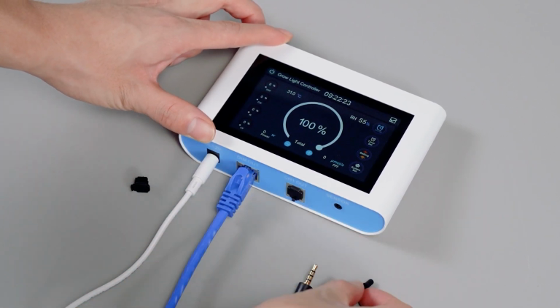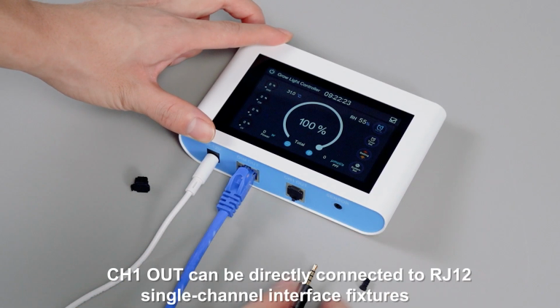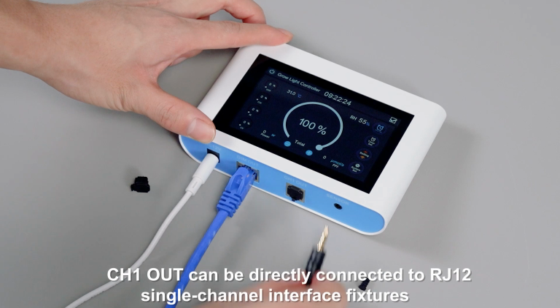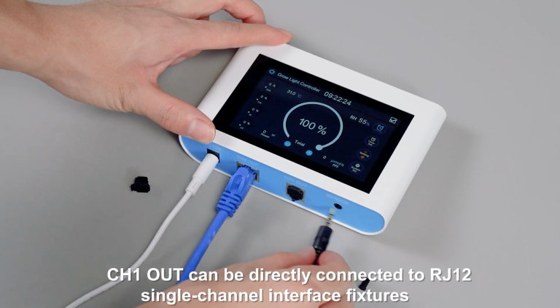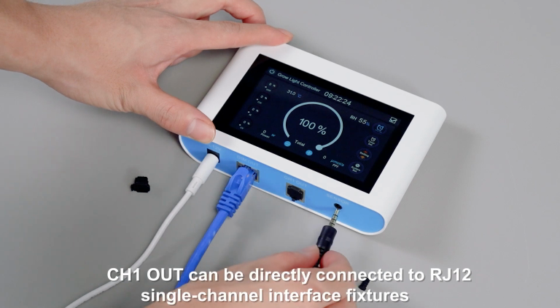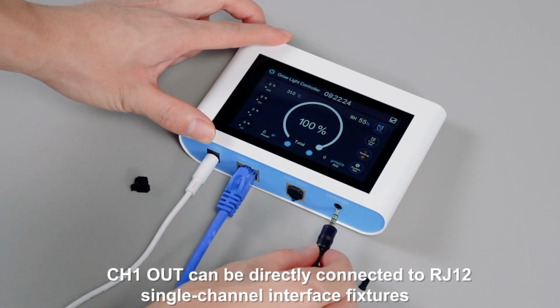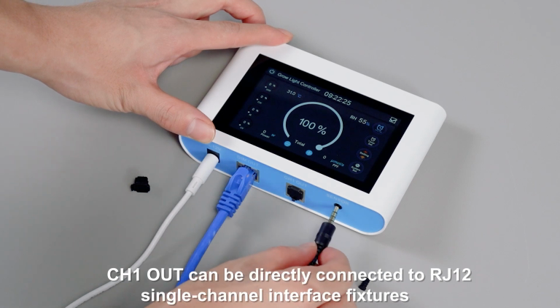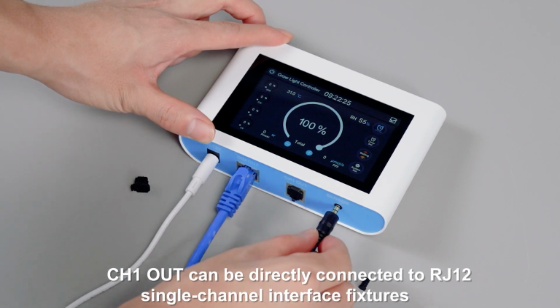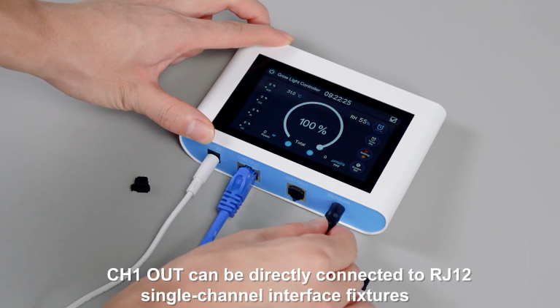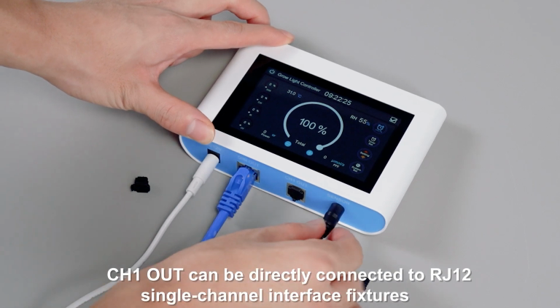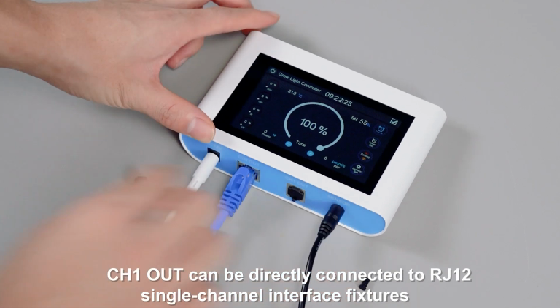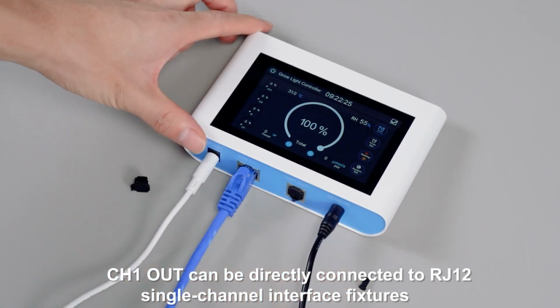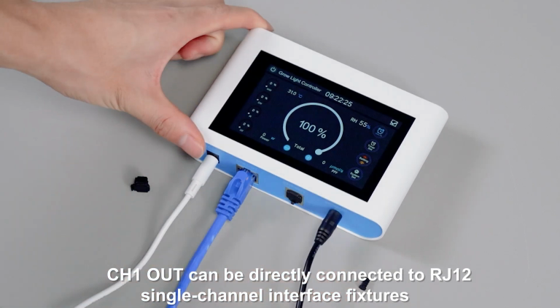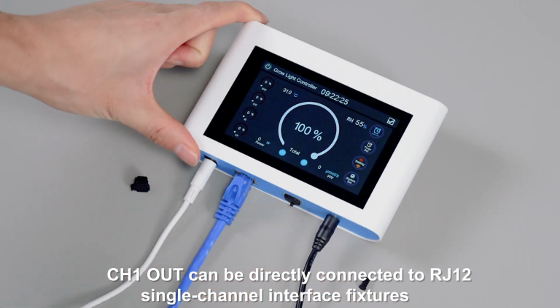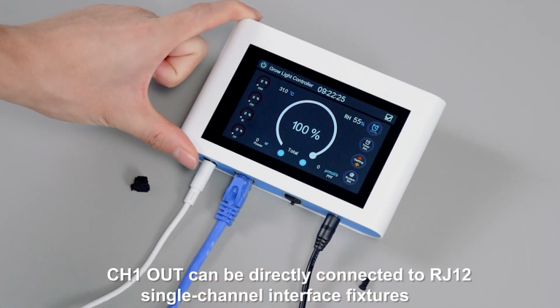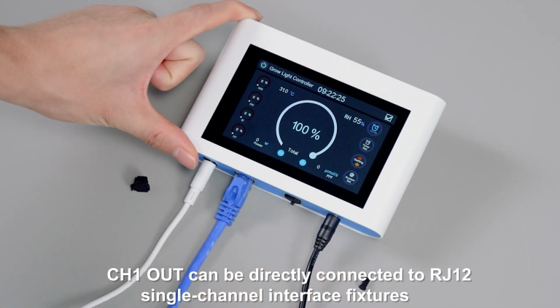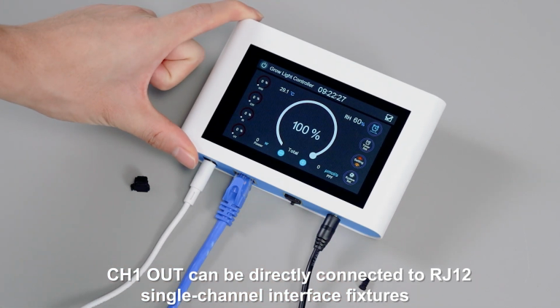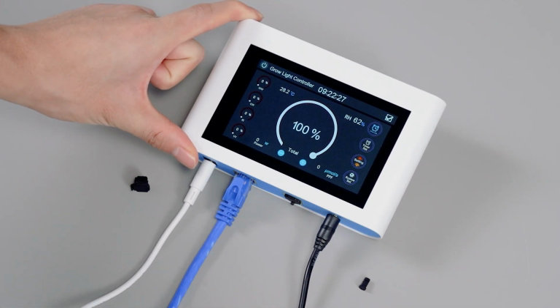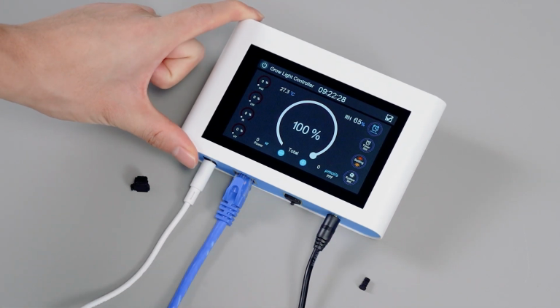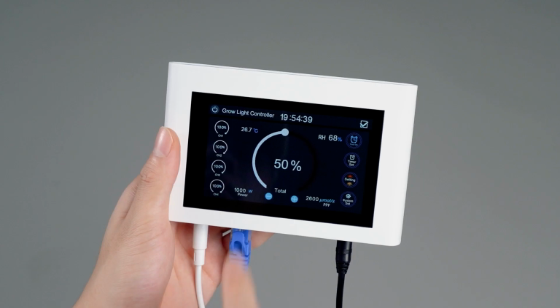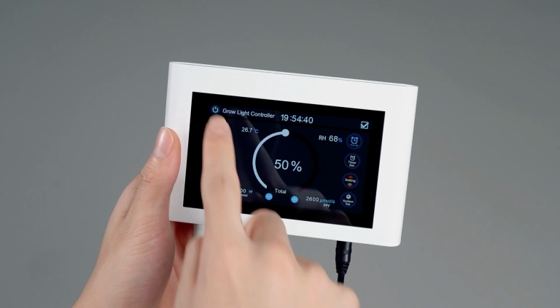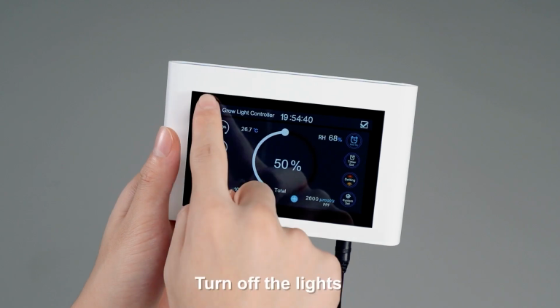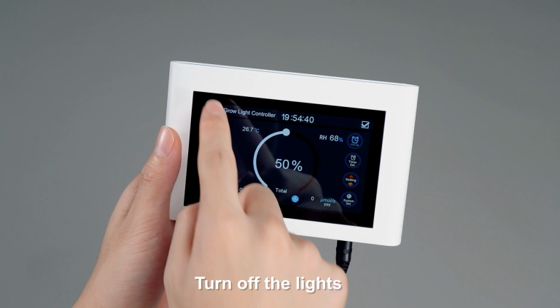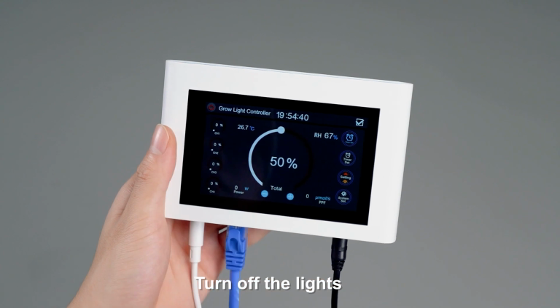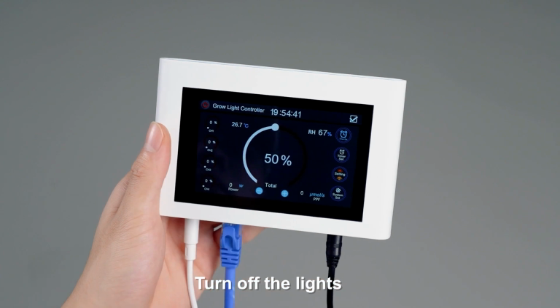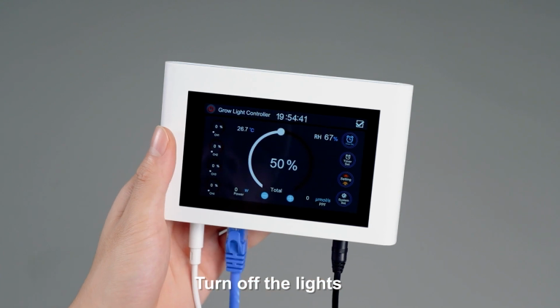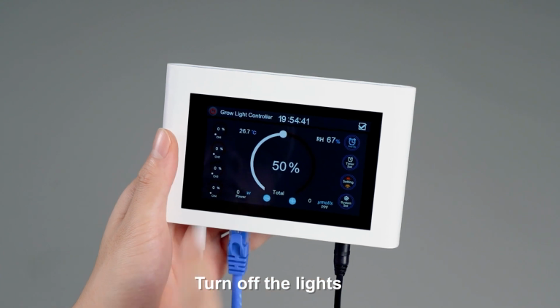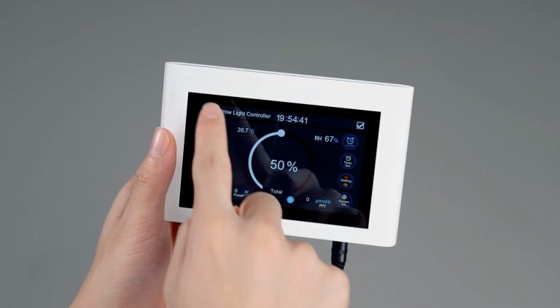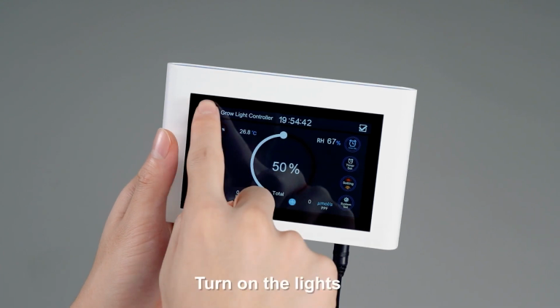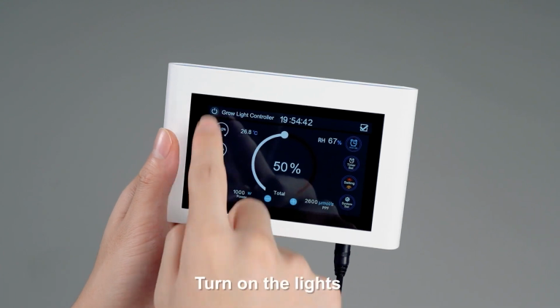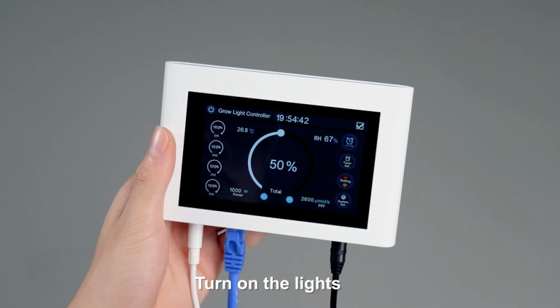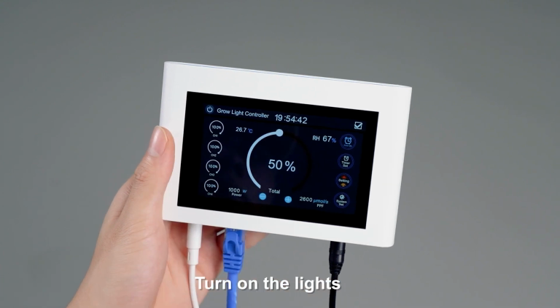CH1 out can be directly connected to RJ12 single channel interface fixtures. Turn off the lights, then turn on the lights.